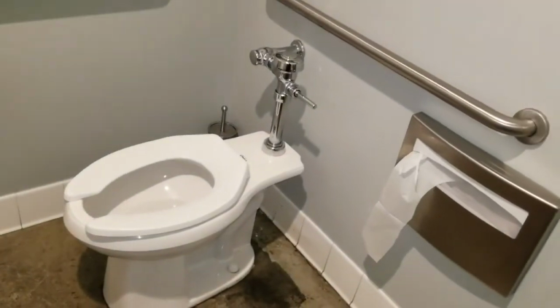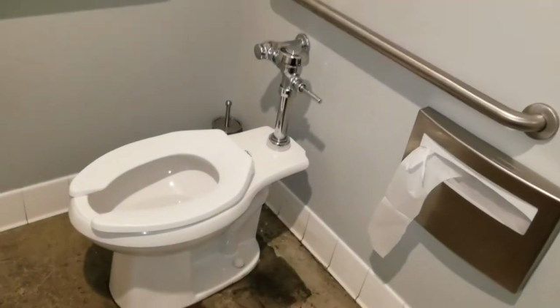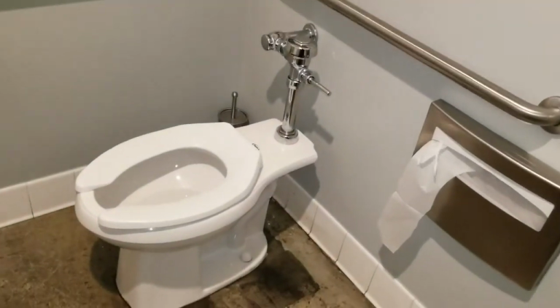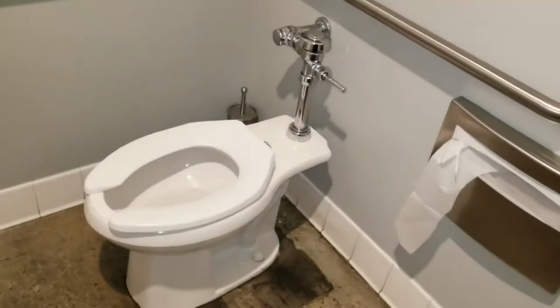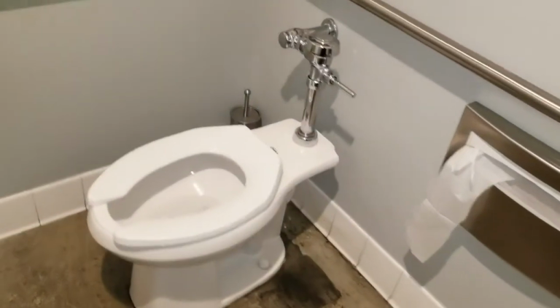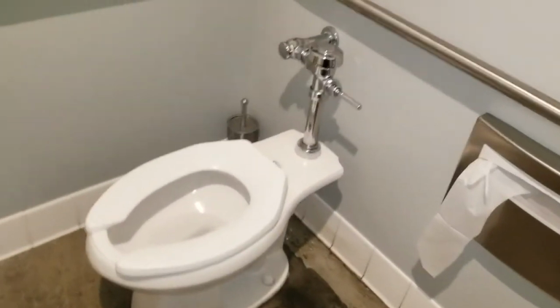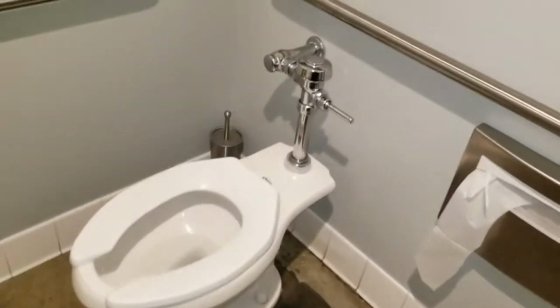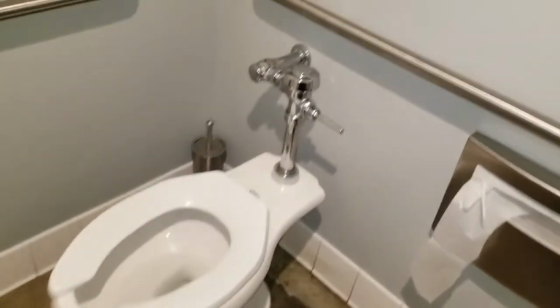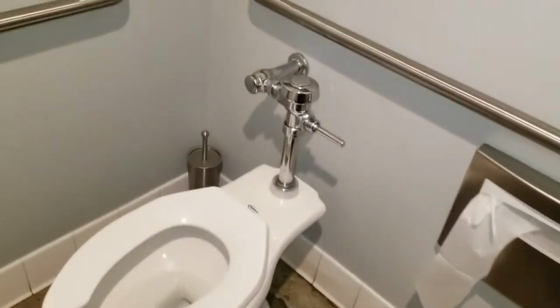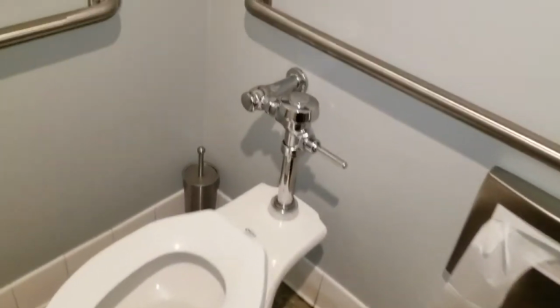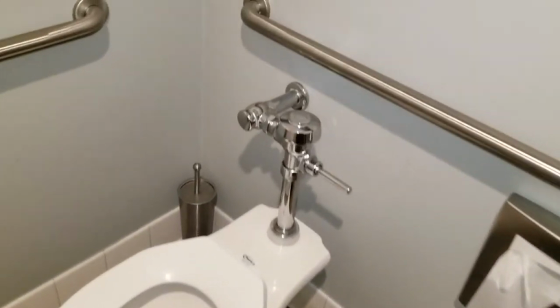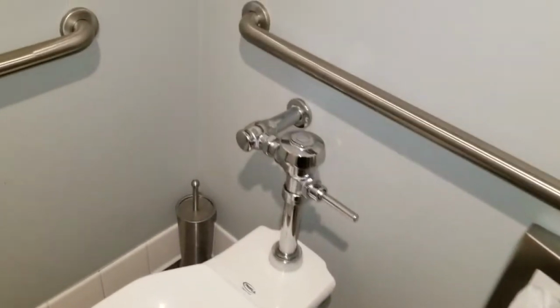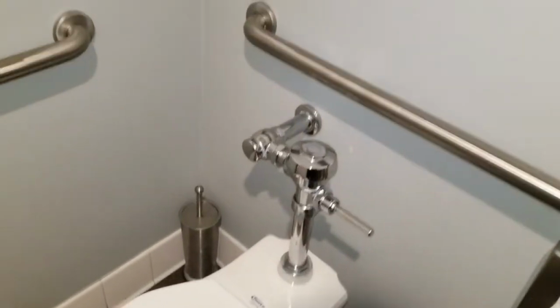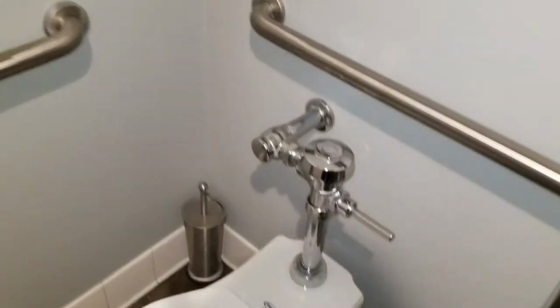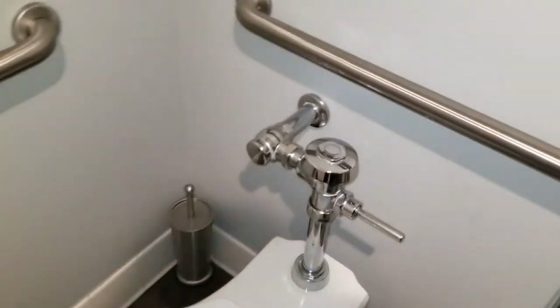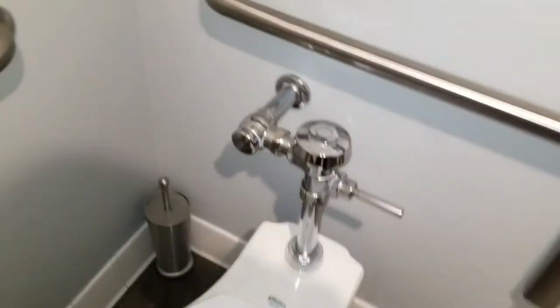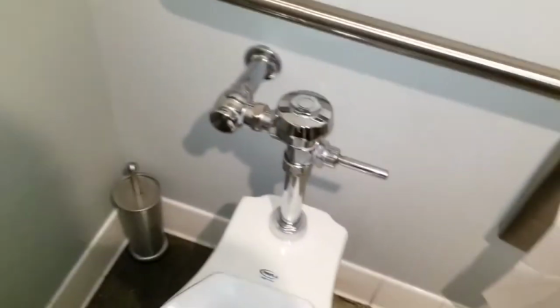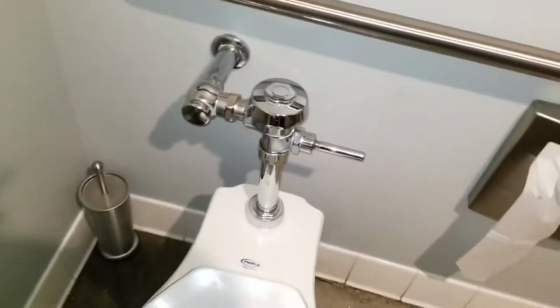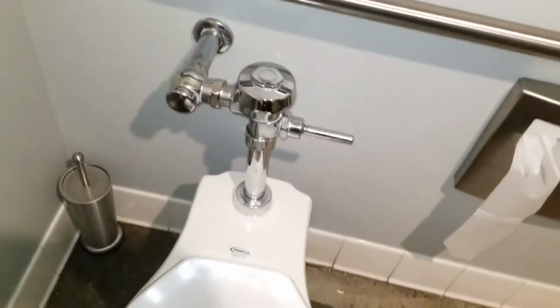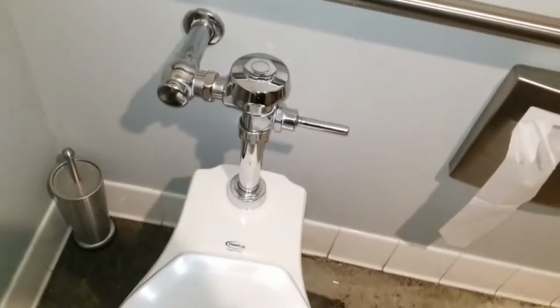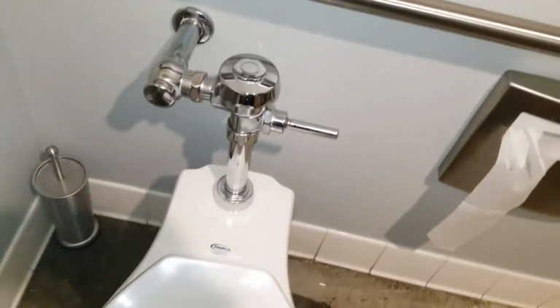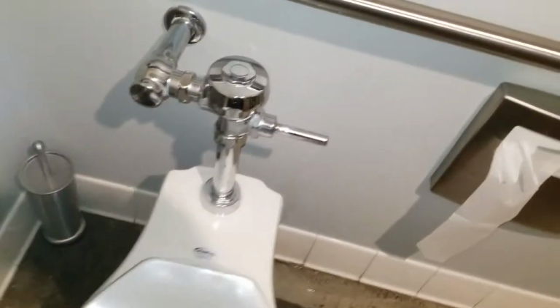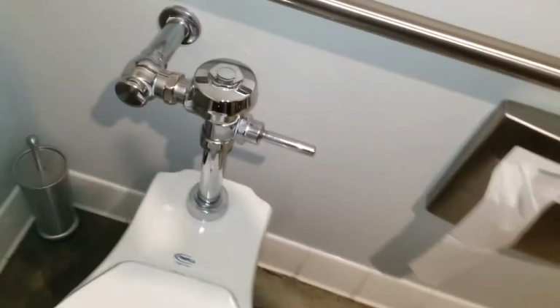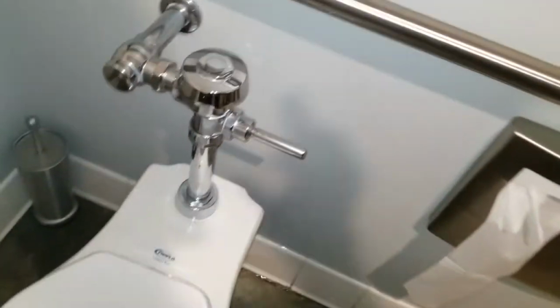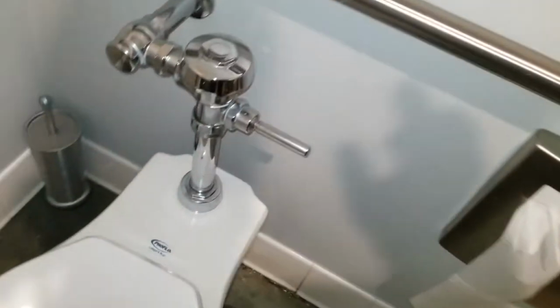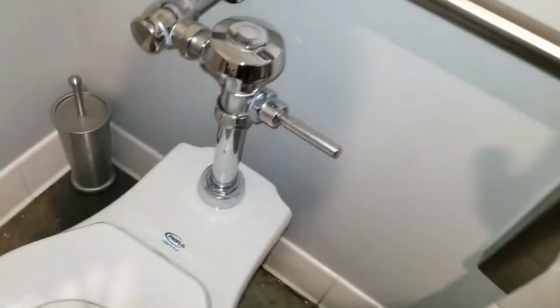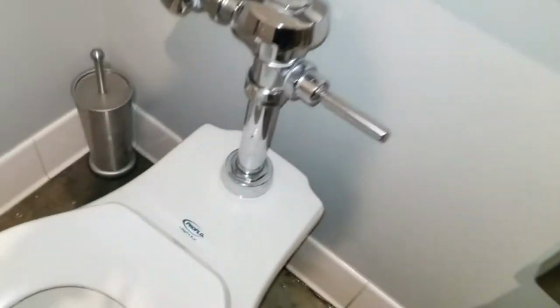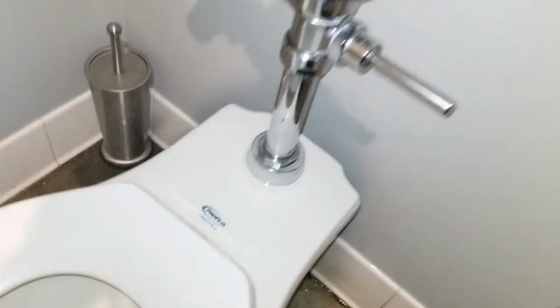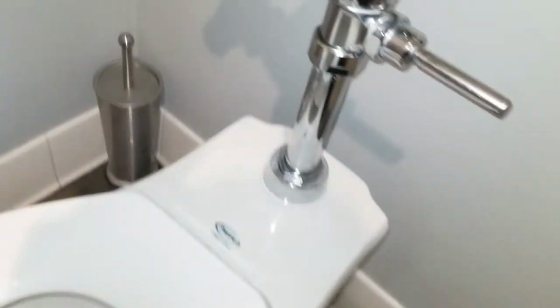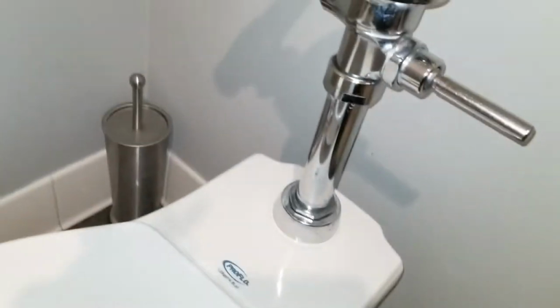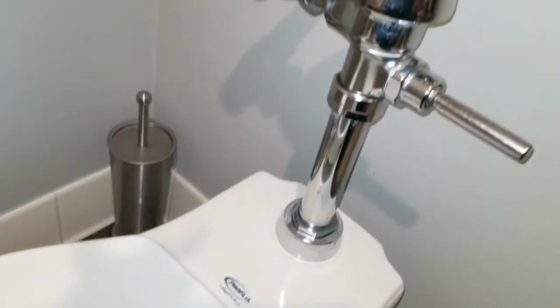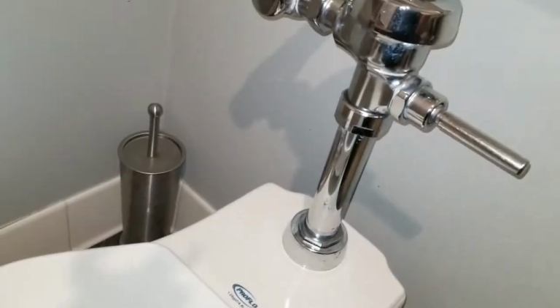Okay, so we have a job here. The toilet's leaking. Let's give it a try.